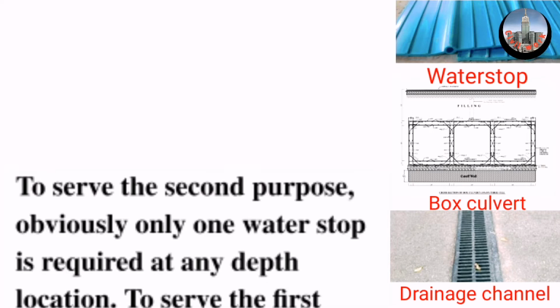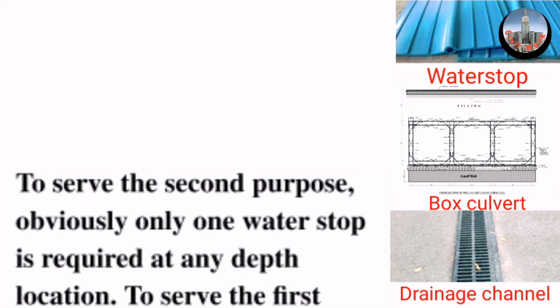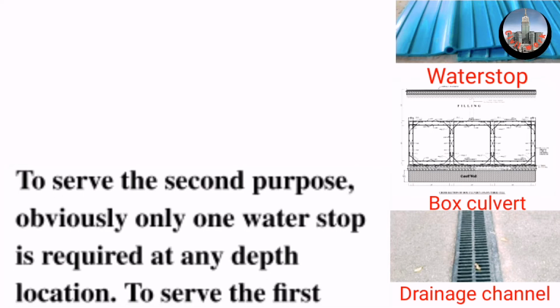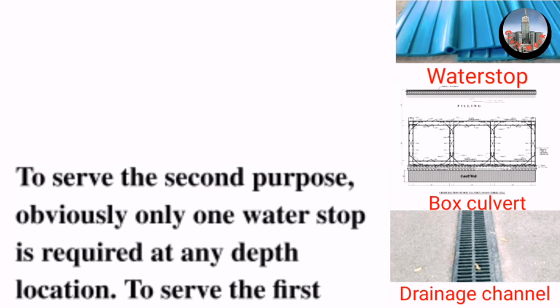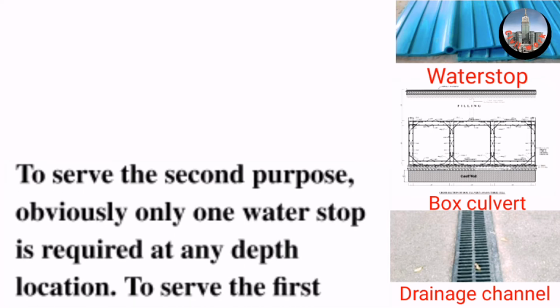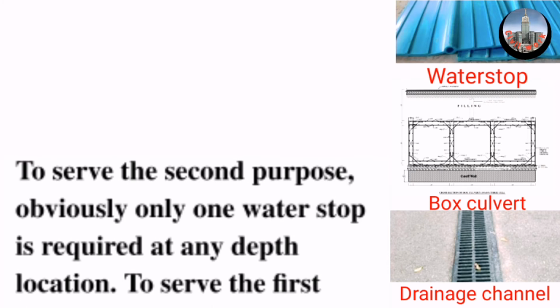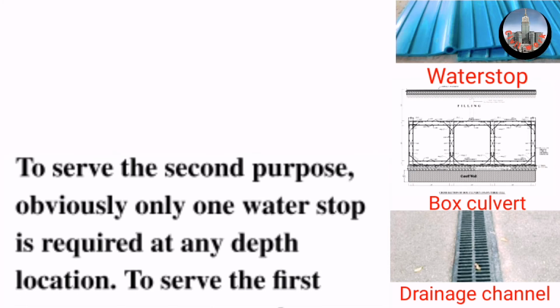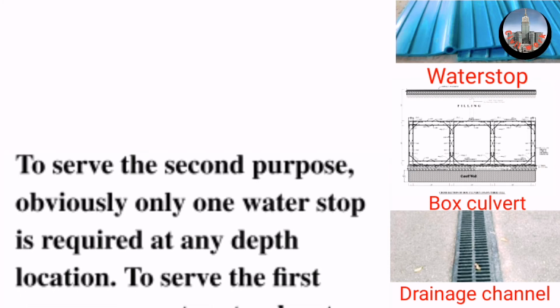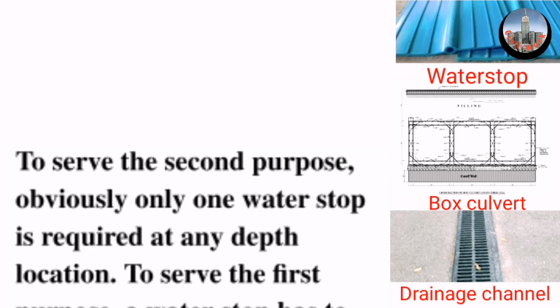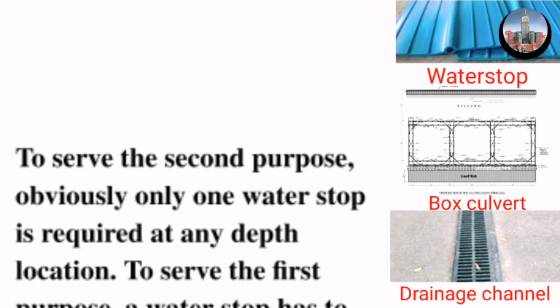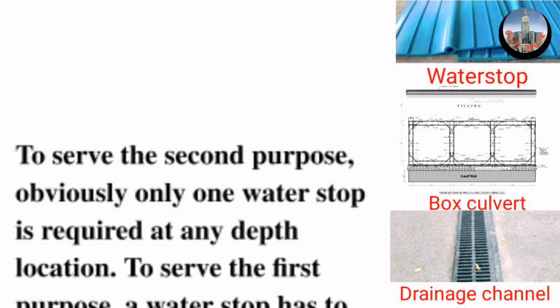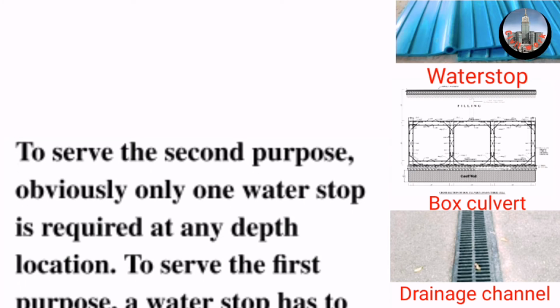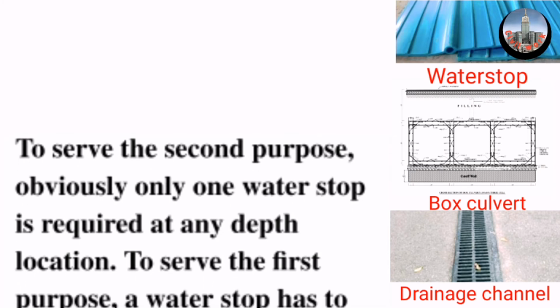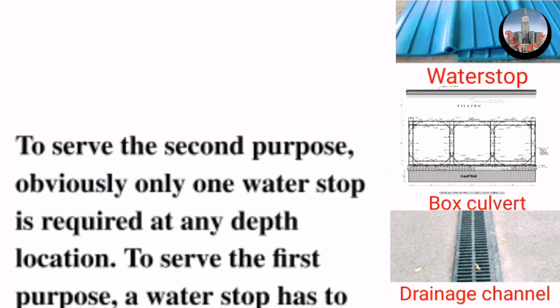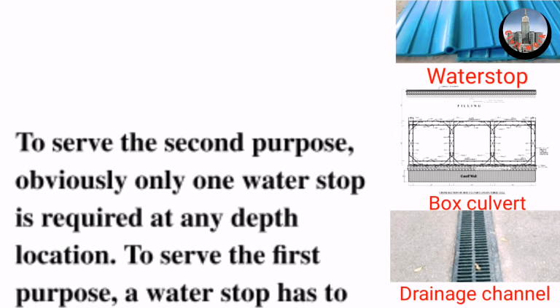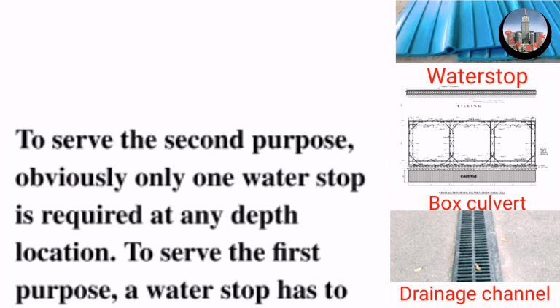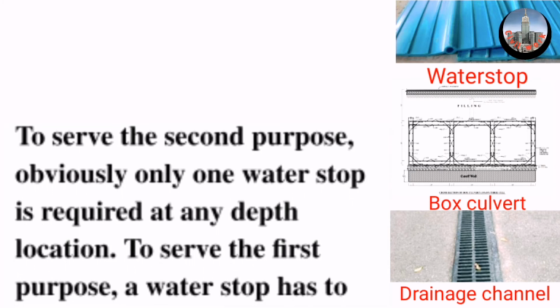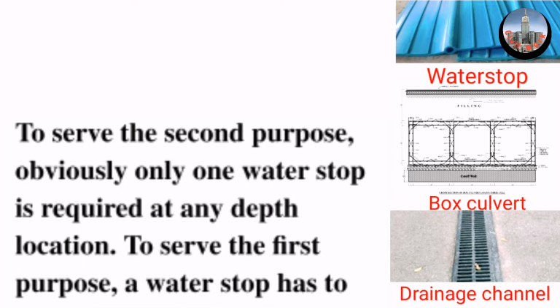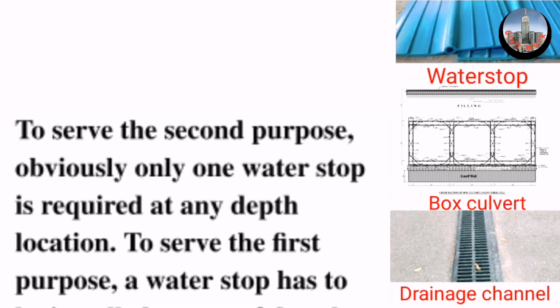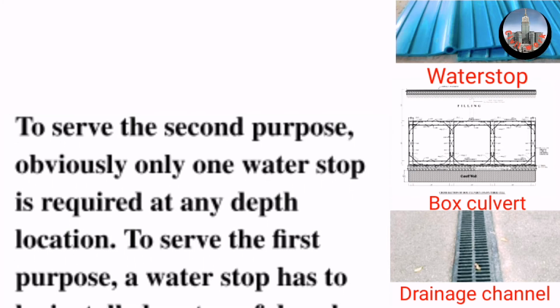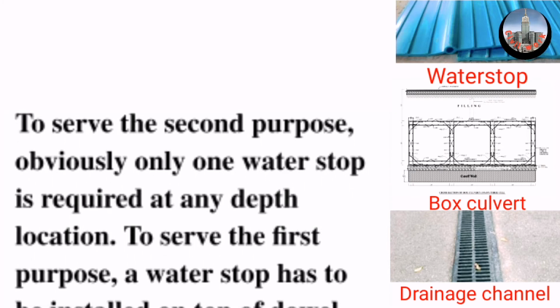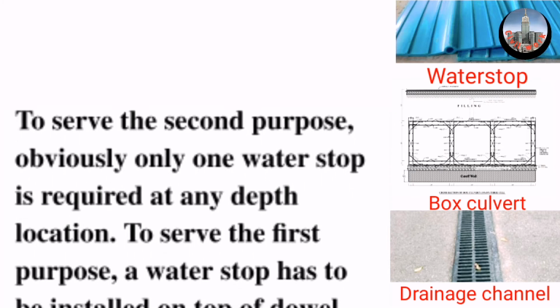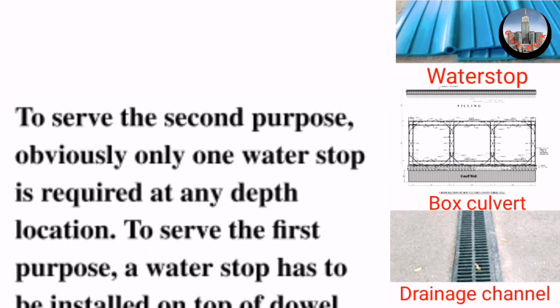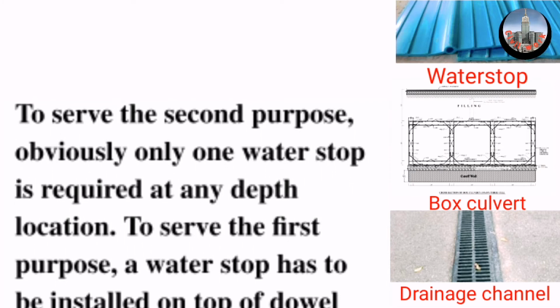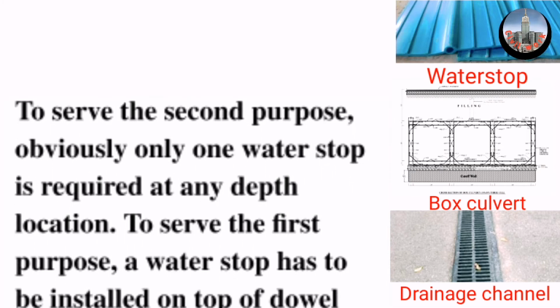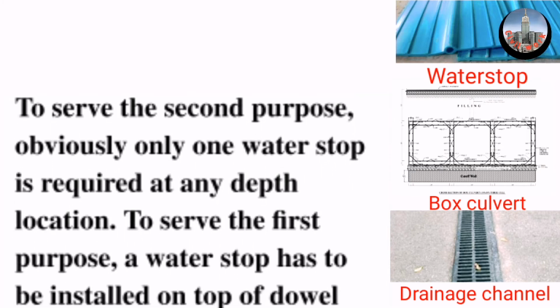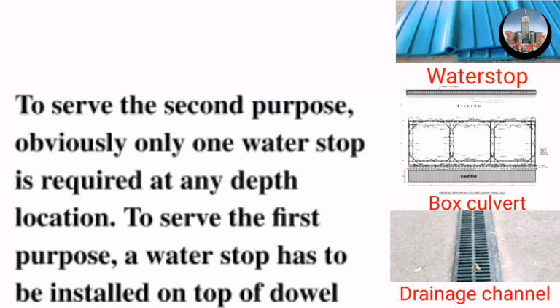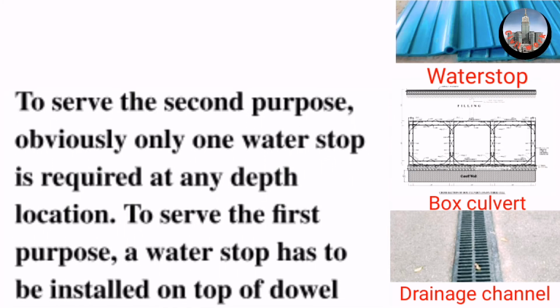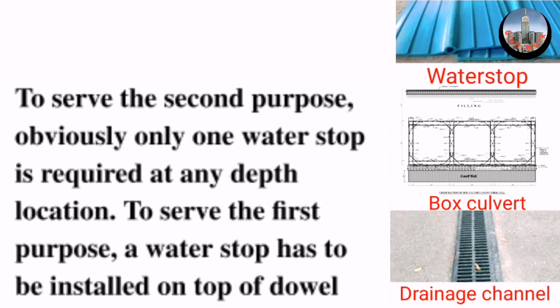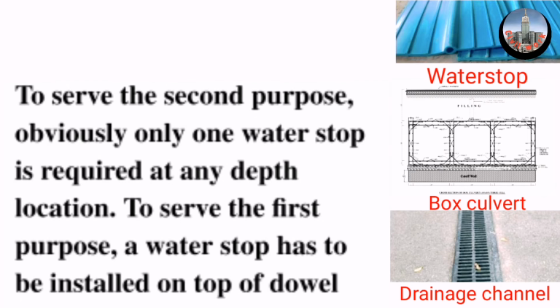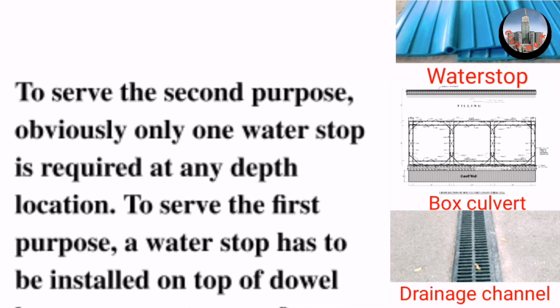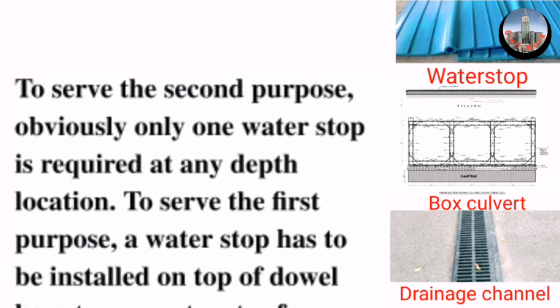To serve the second purpose, obviously only one water stop is required at any depth location.